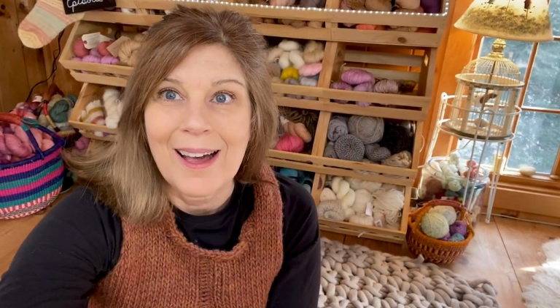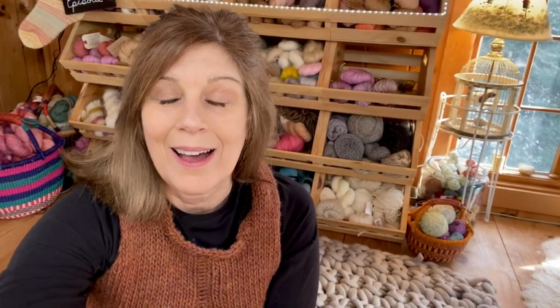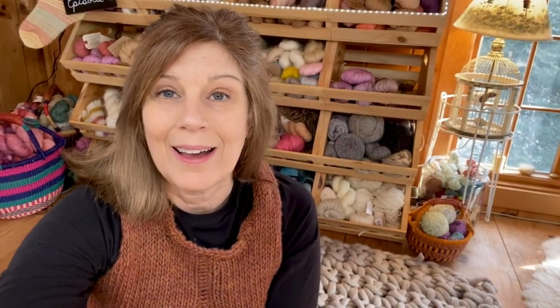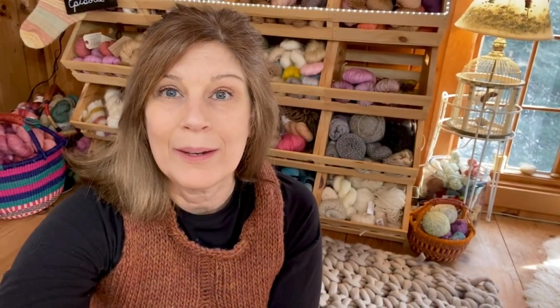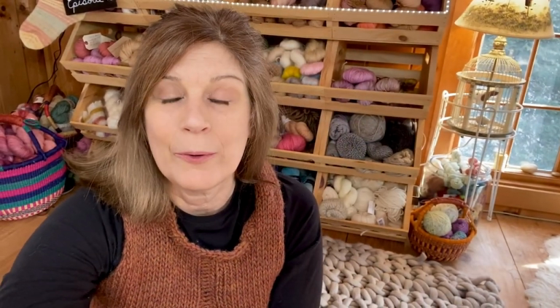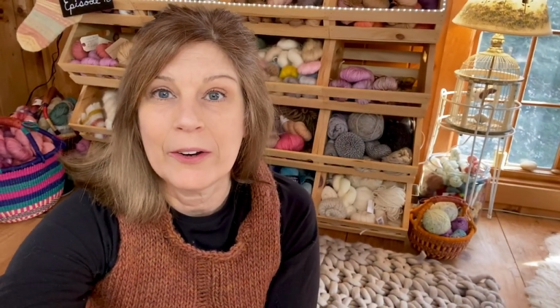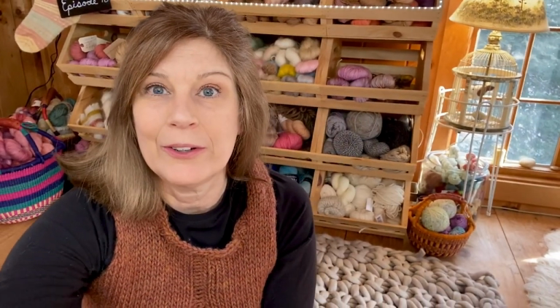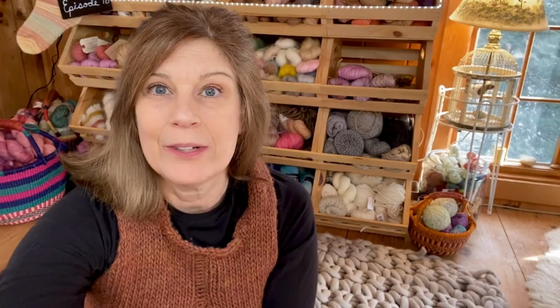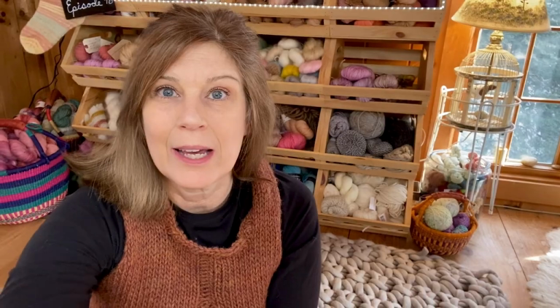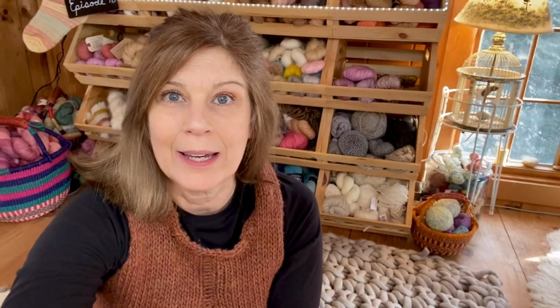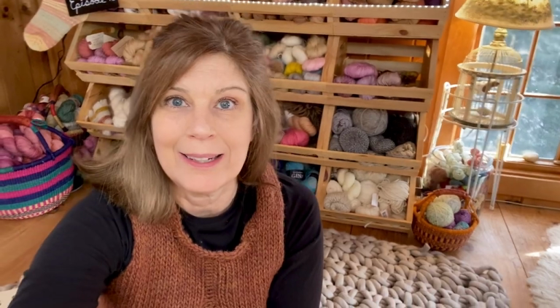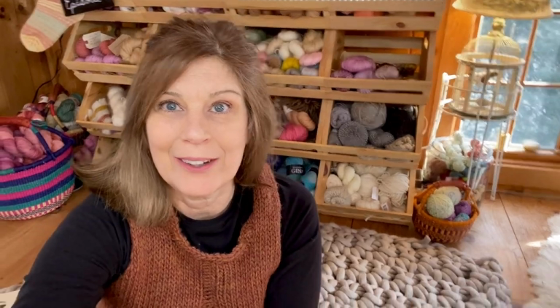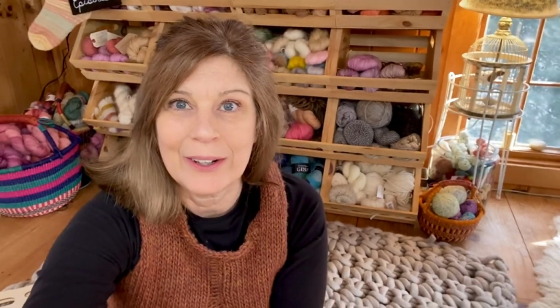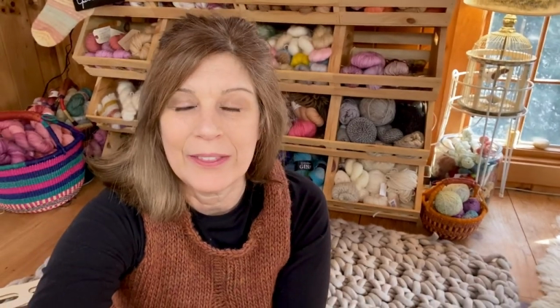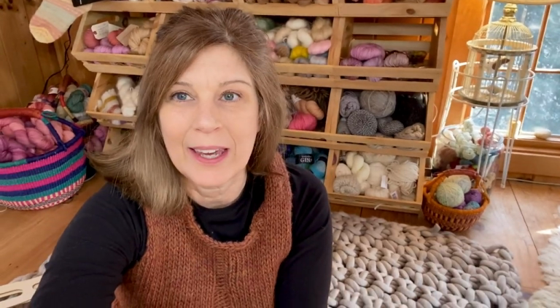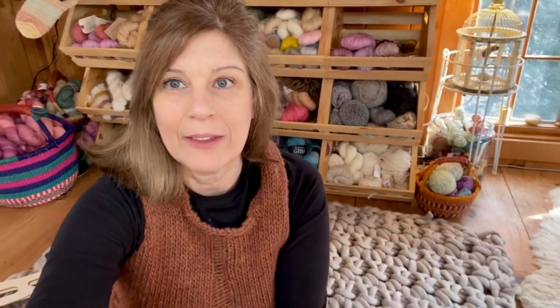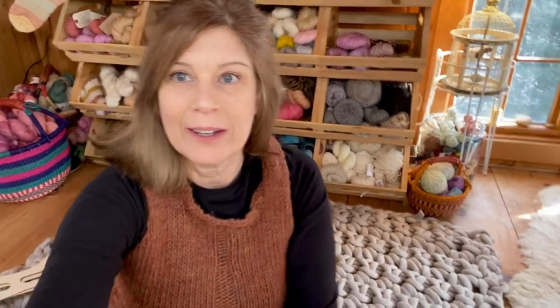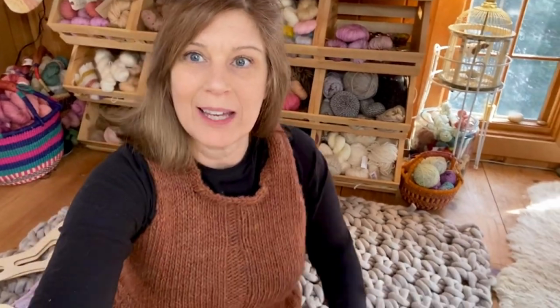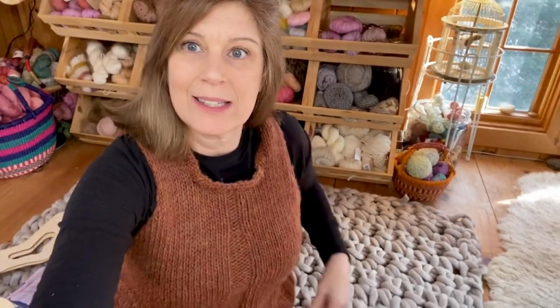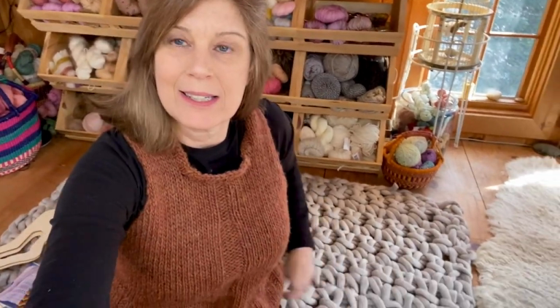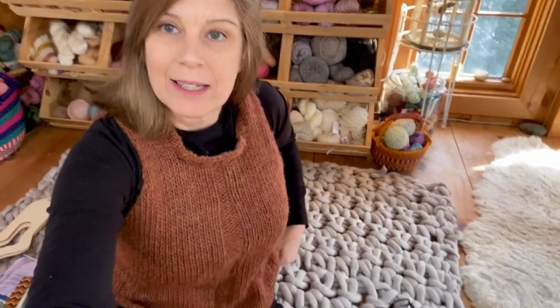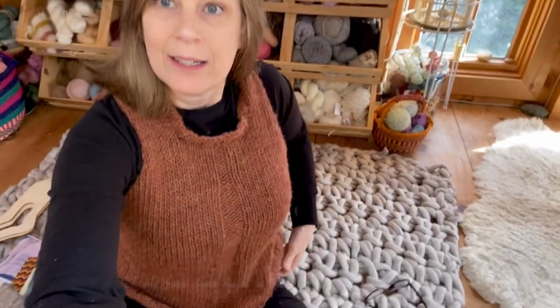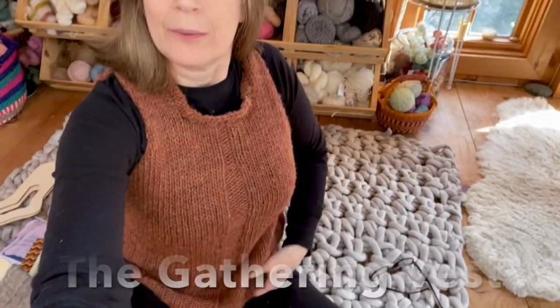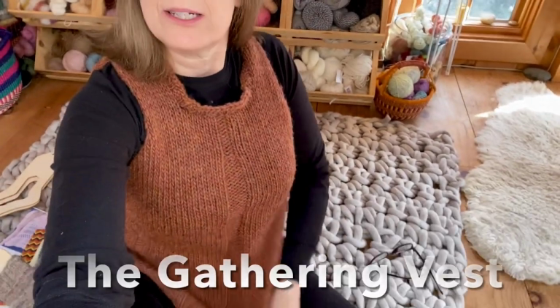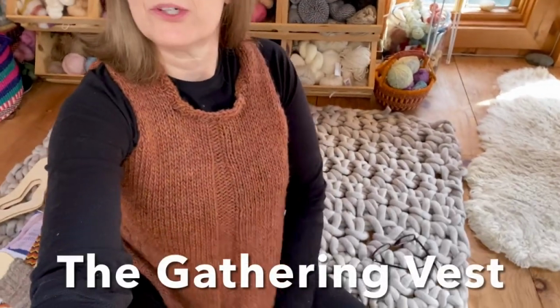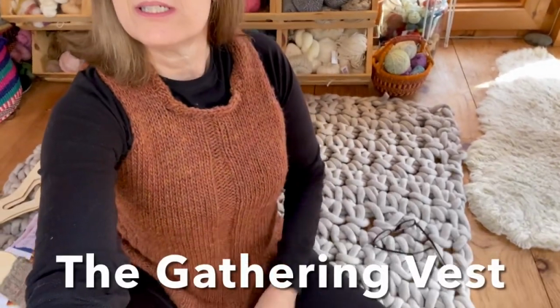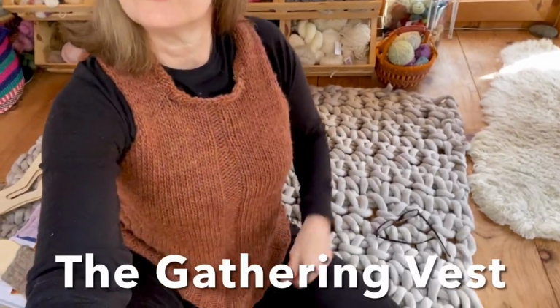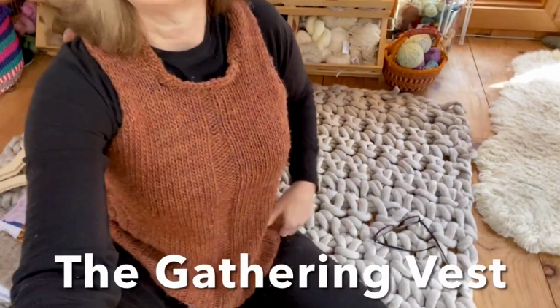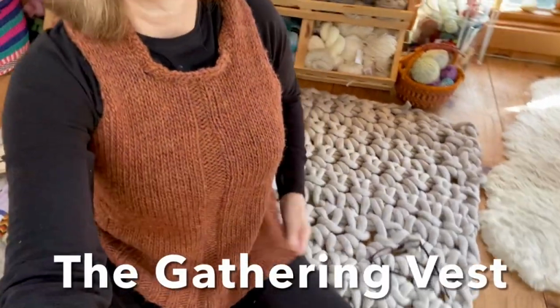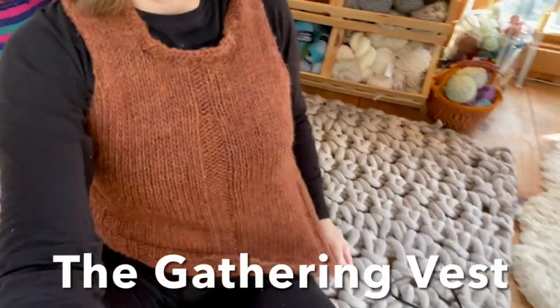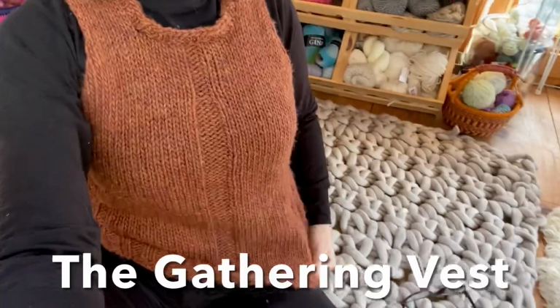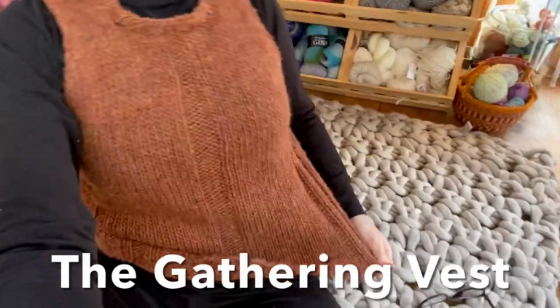I am wearing a new design called the Gathering Vest — I wanted to show it to you.